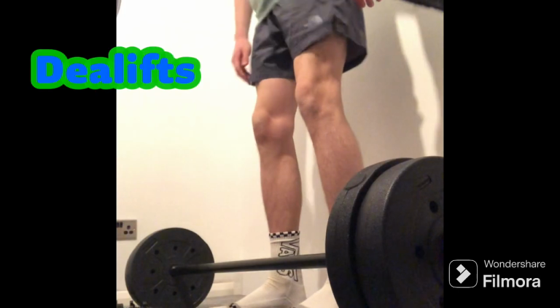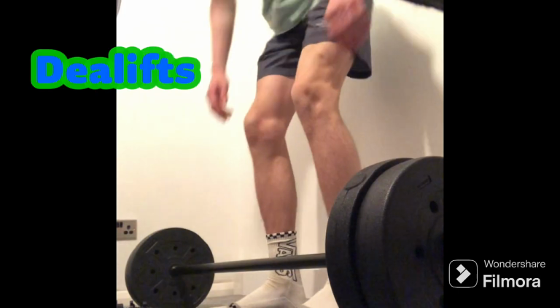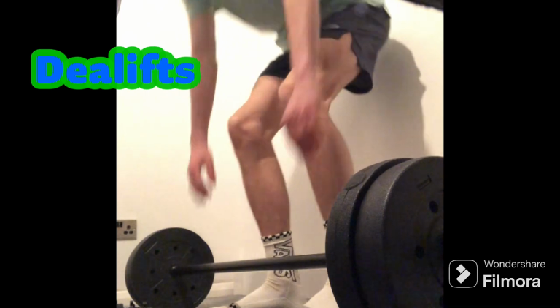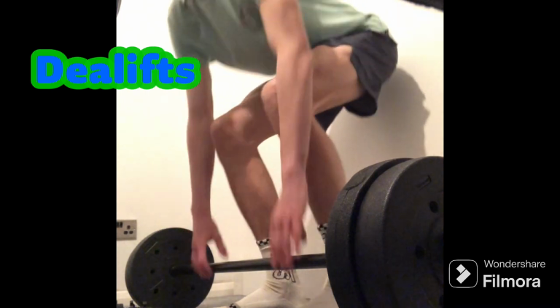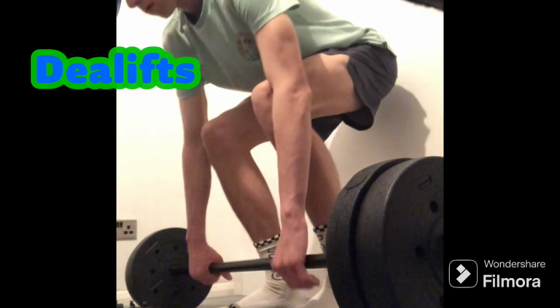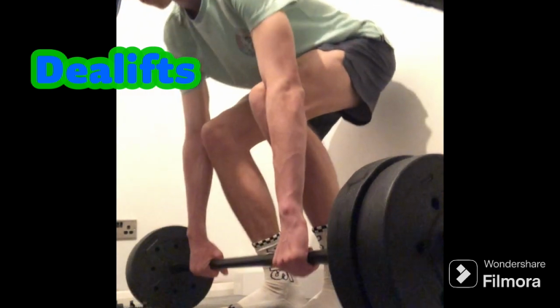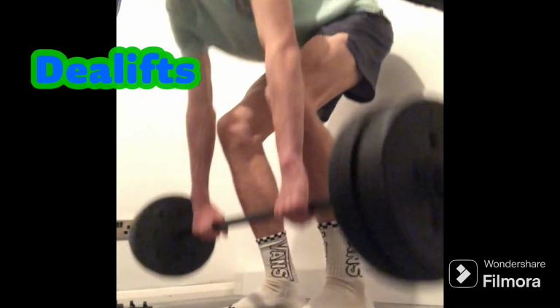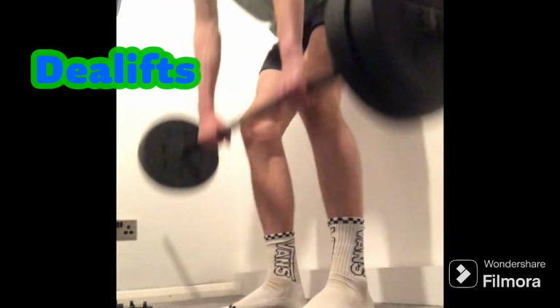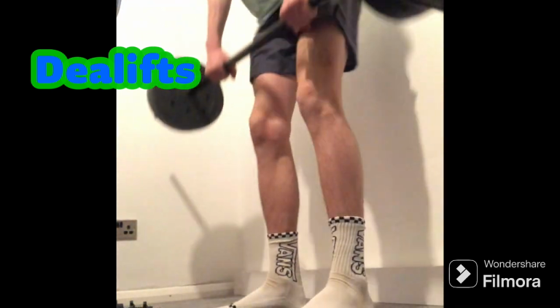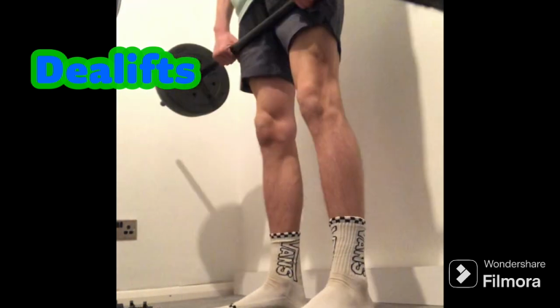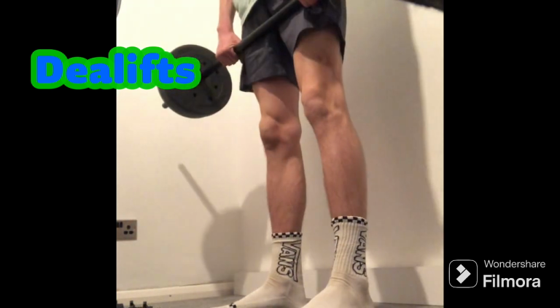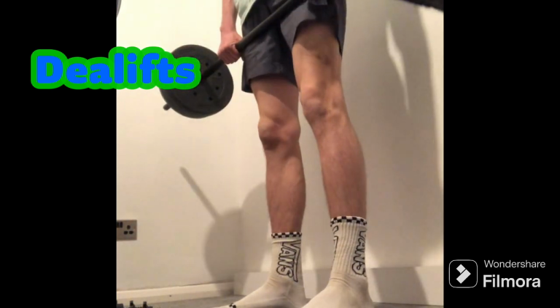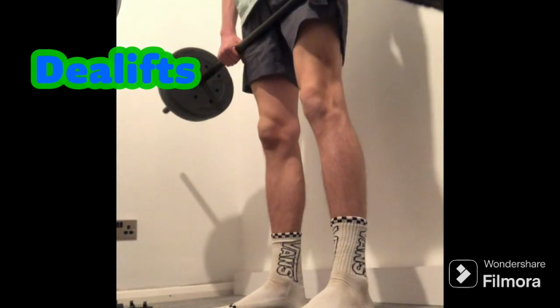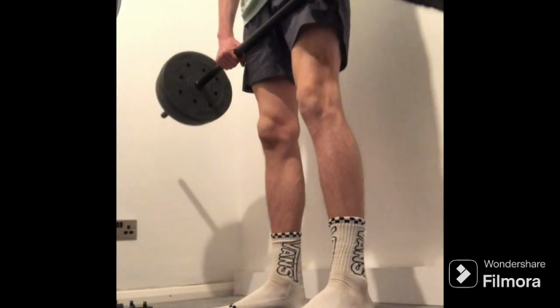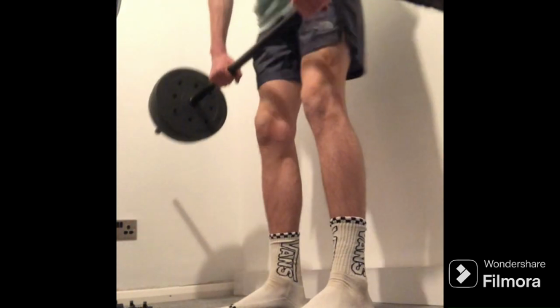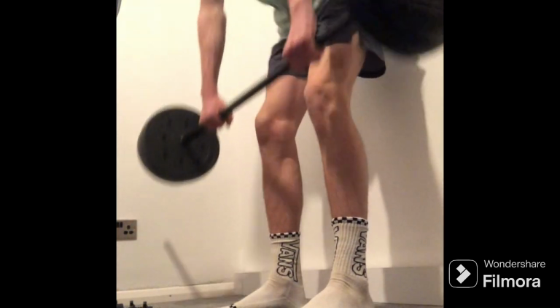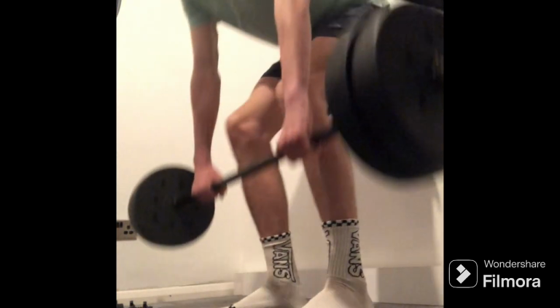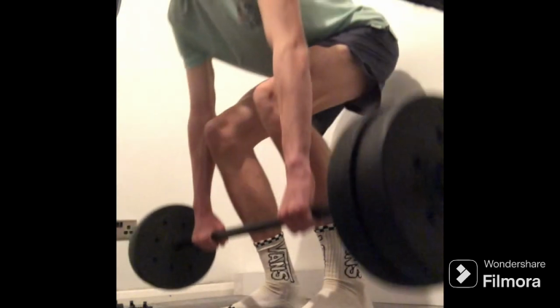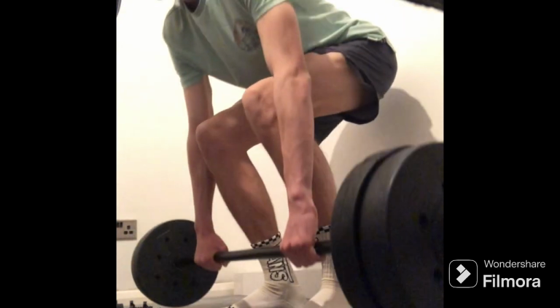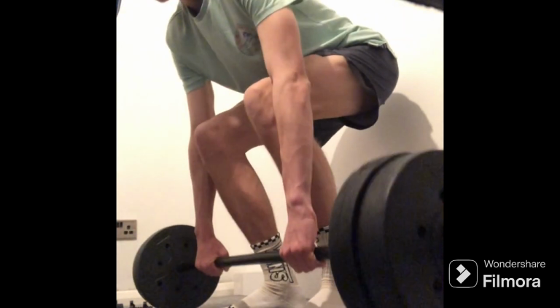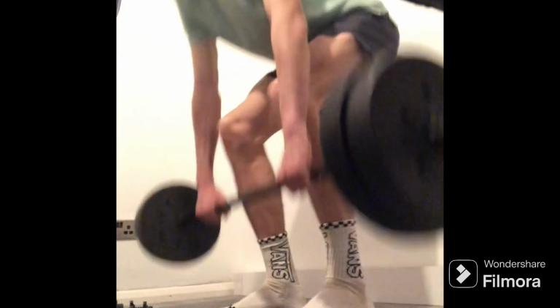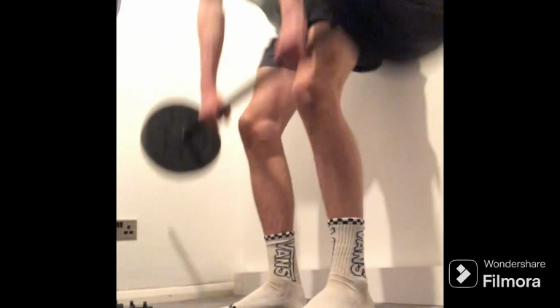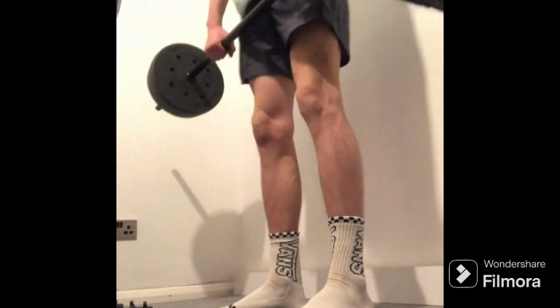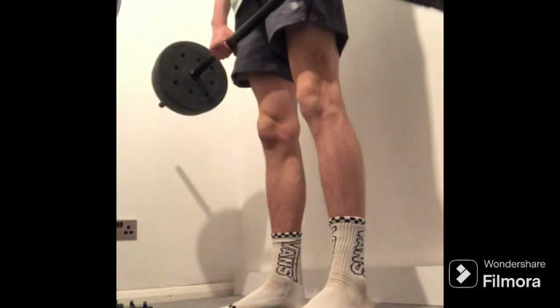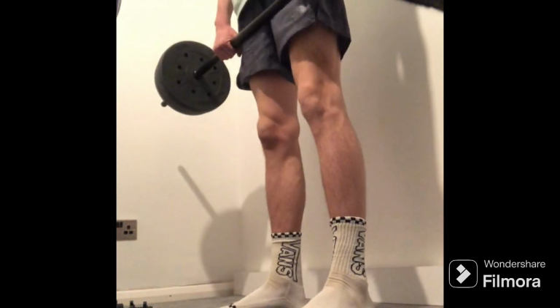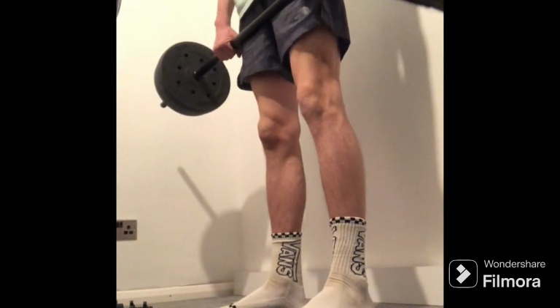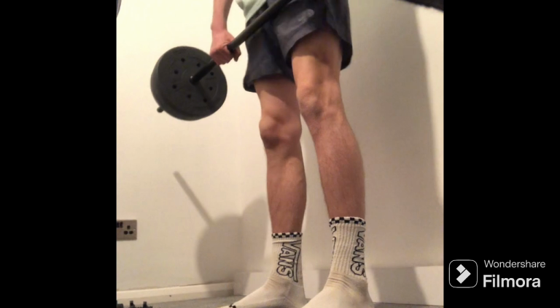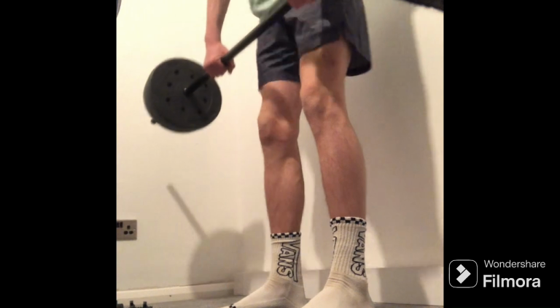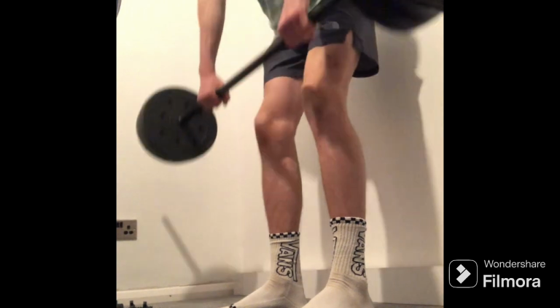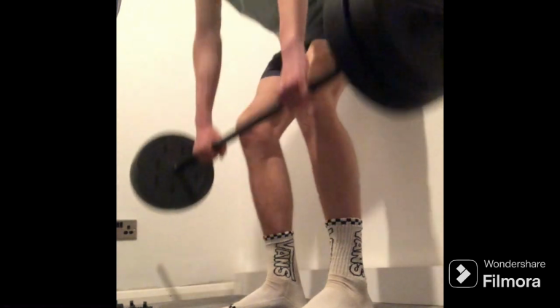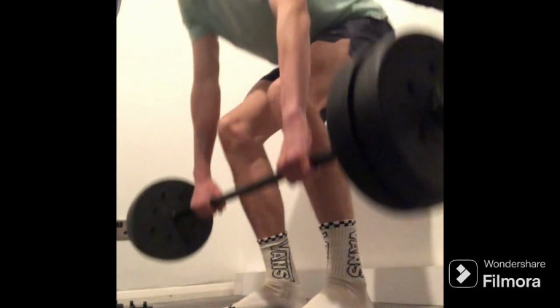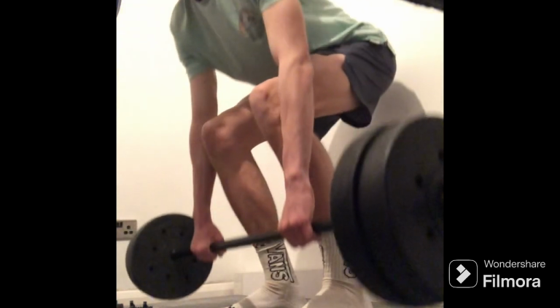I started off with deadlifts, quite light, just trying to get the technique right. If you have any tips to help me, that'd be ideal.